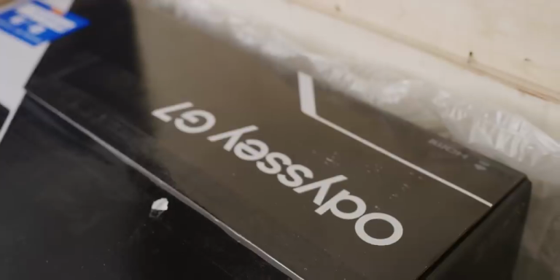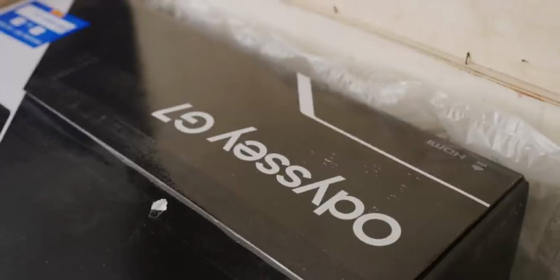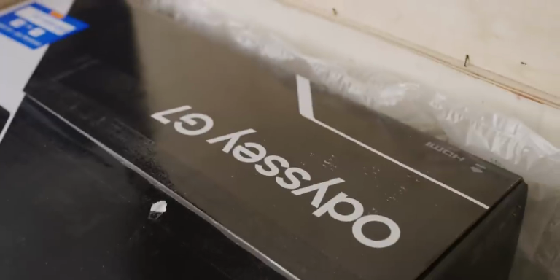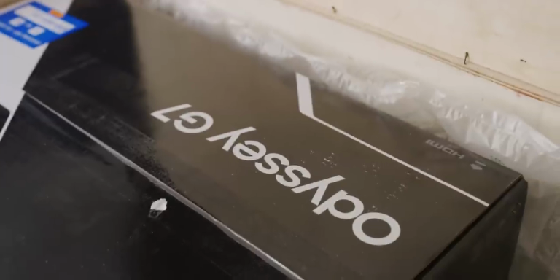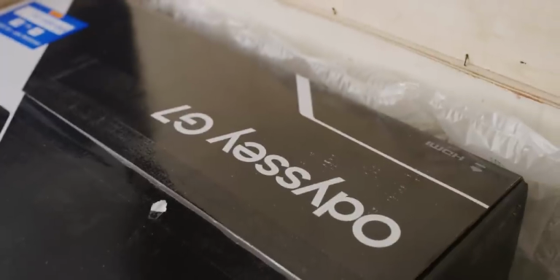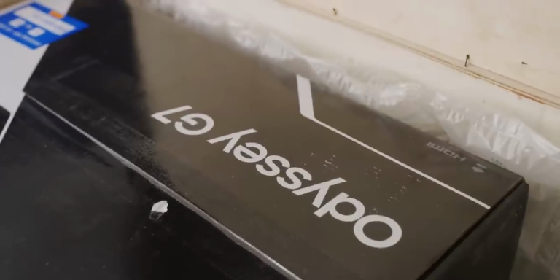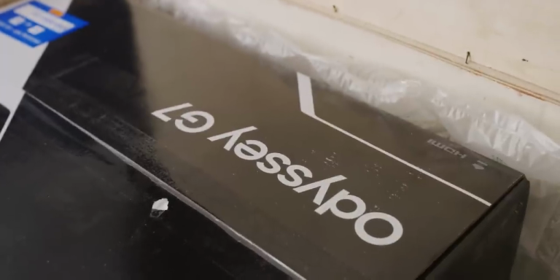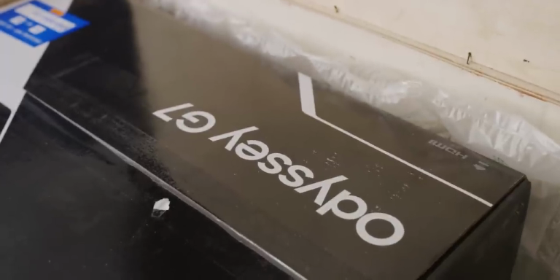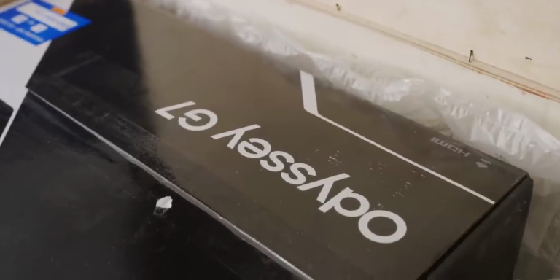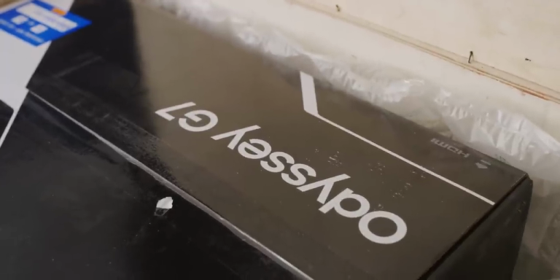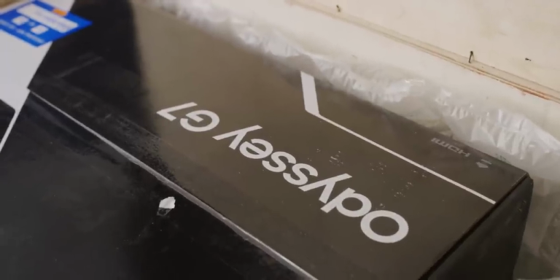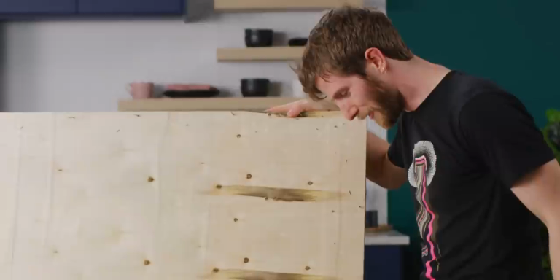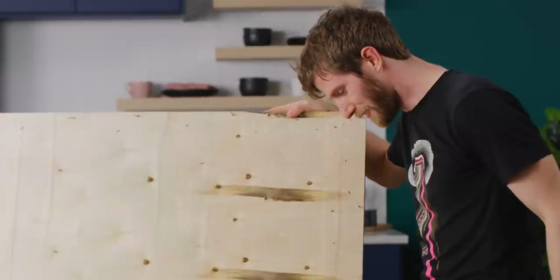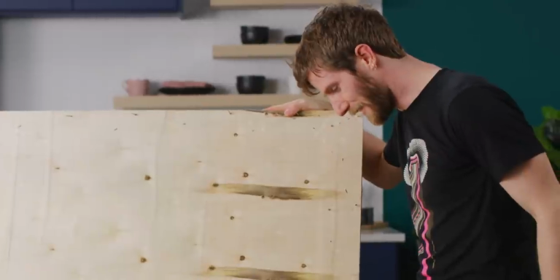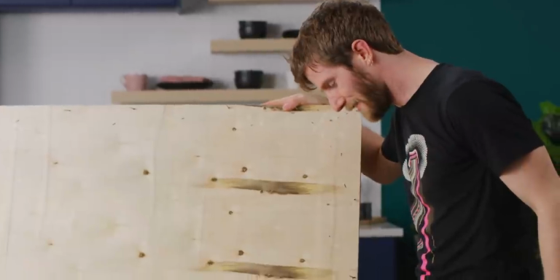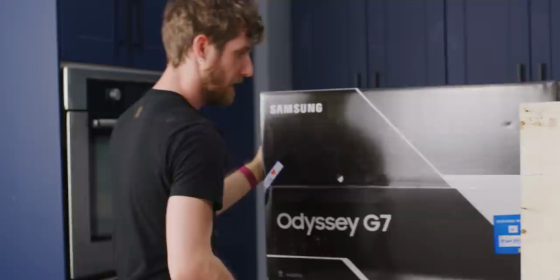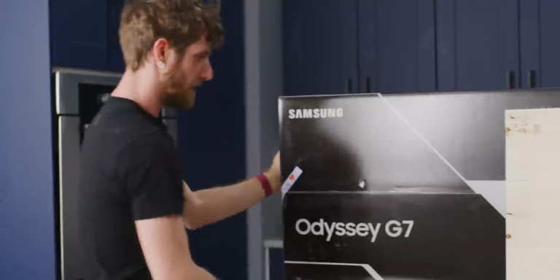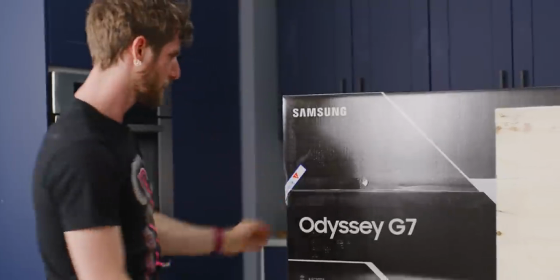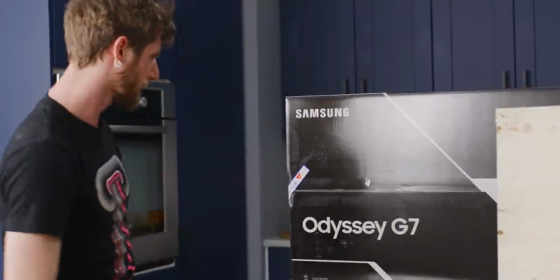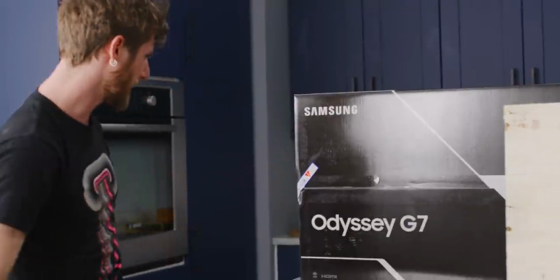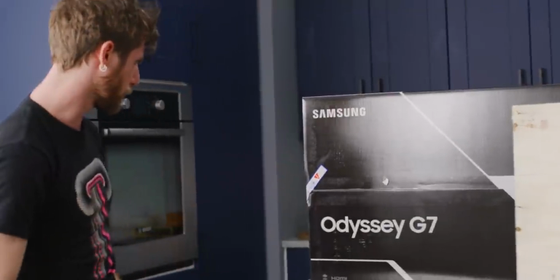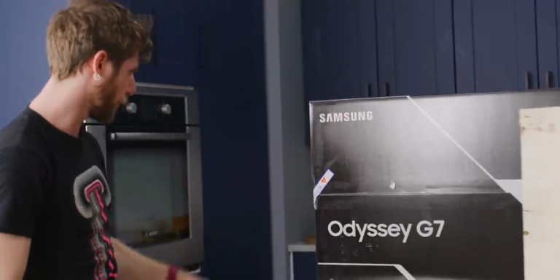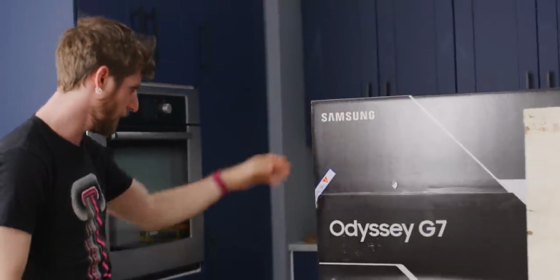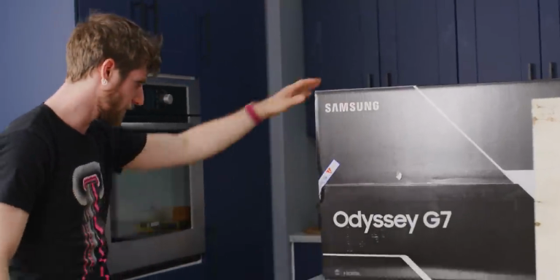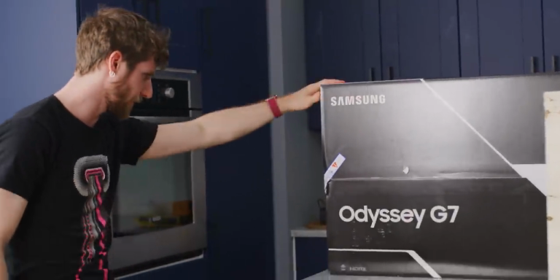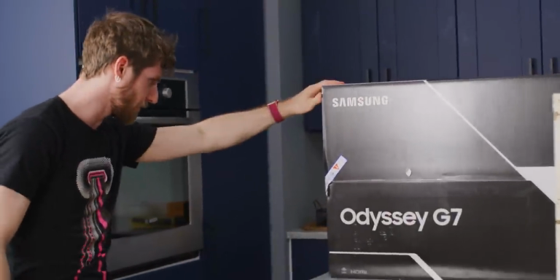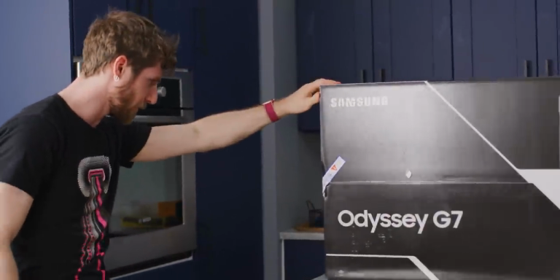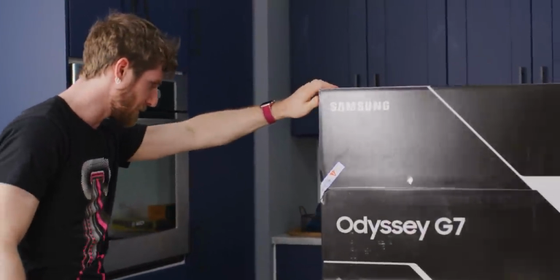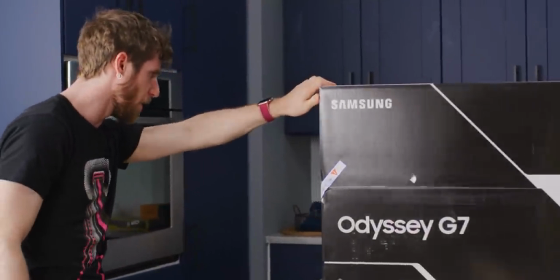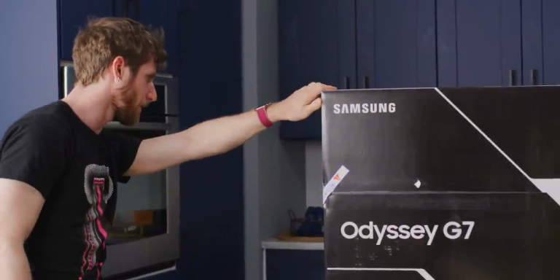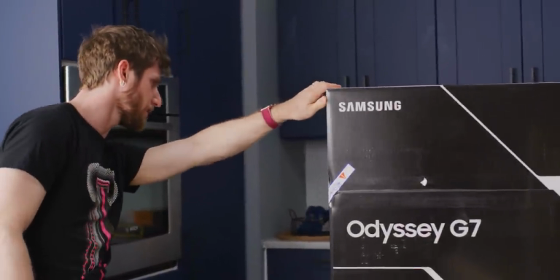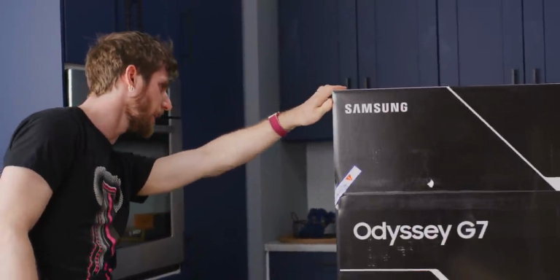Did I say Odyssey G9? Apparently there's two monitors in here. Samsung's getting real serious about gaming monitors now.